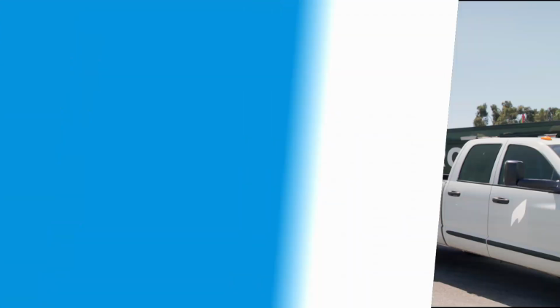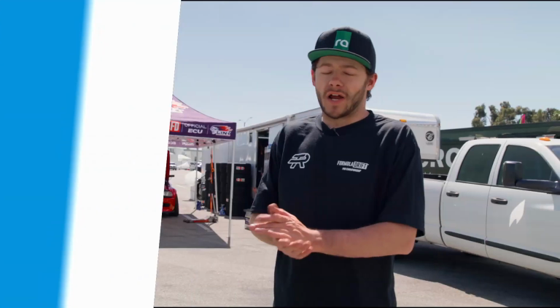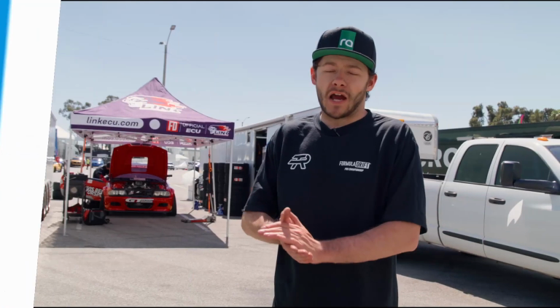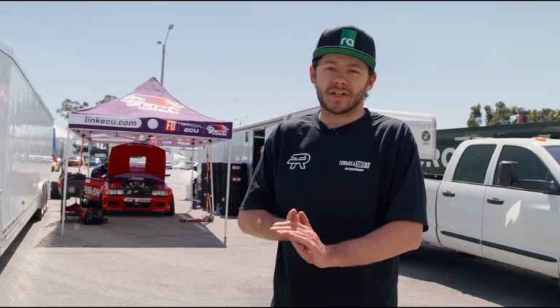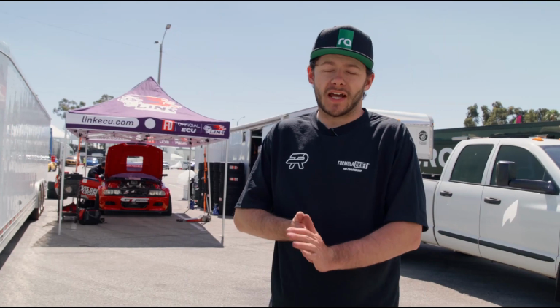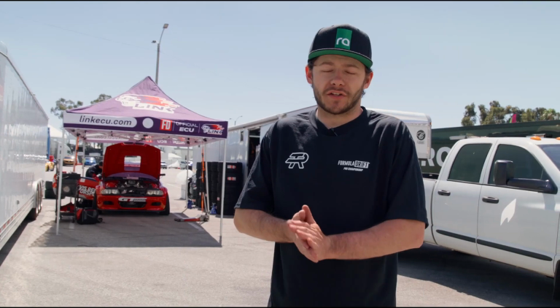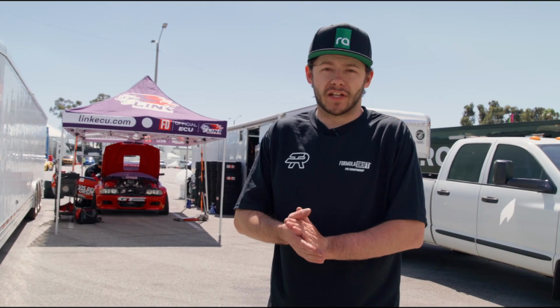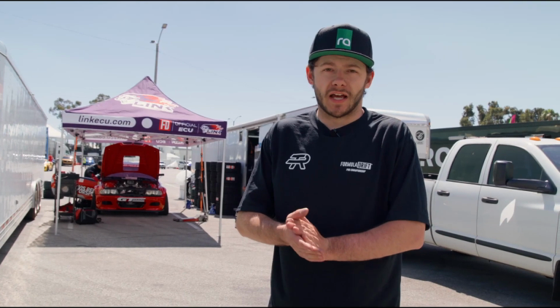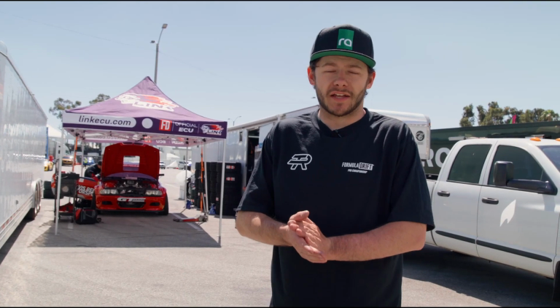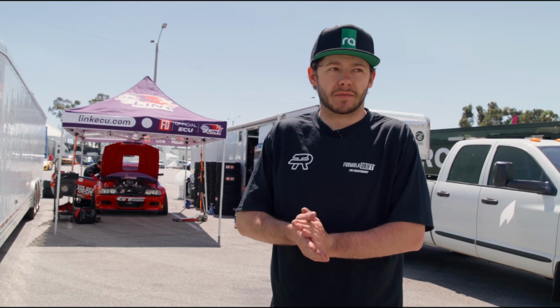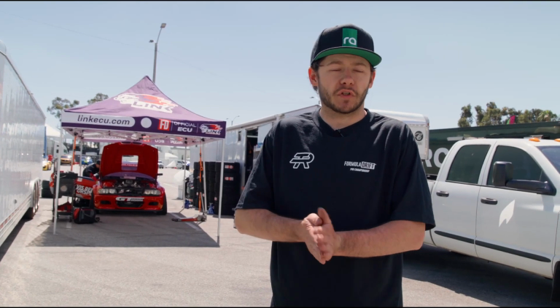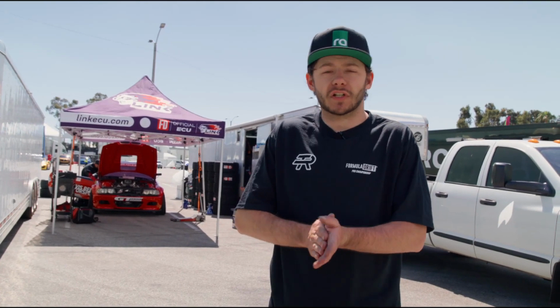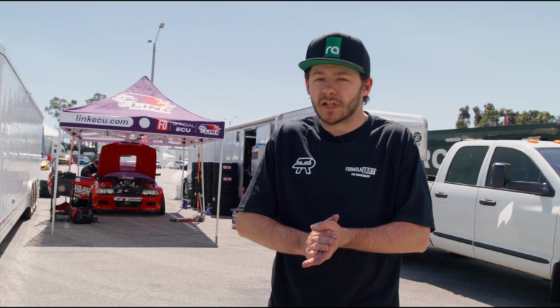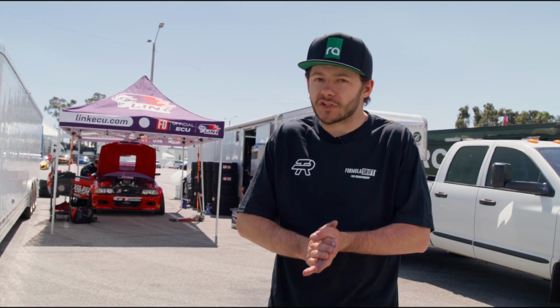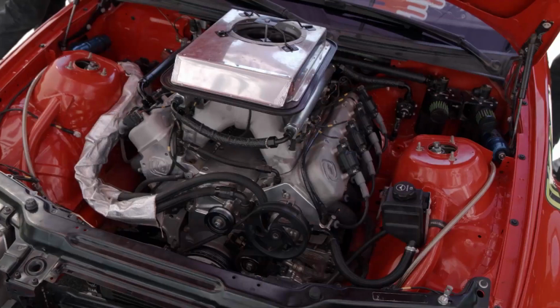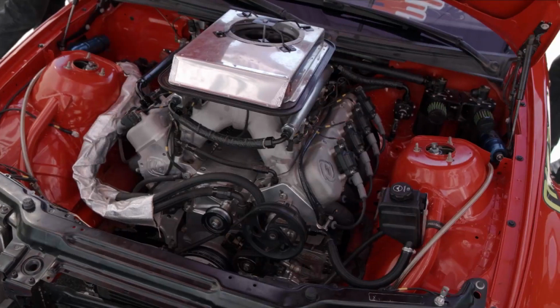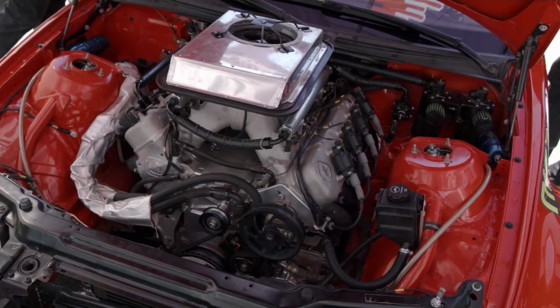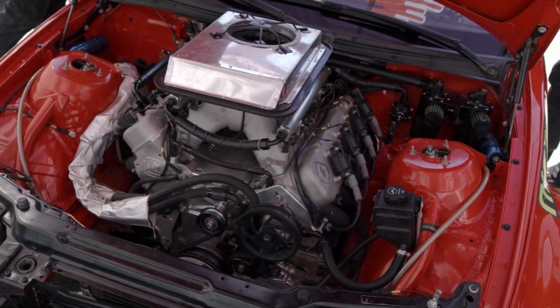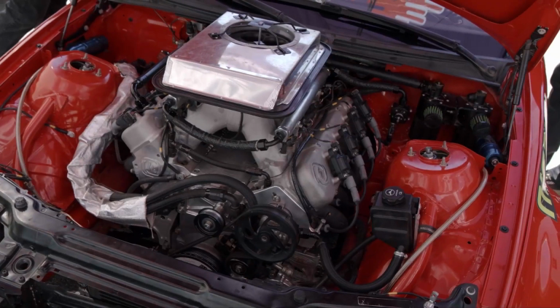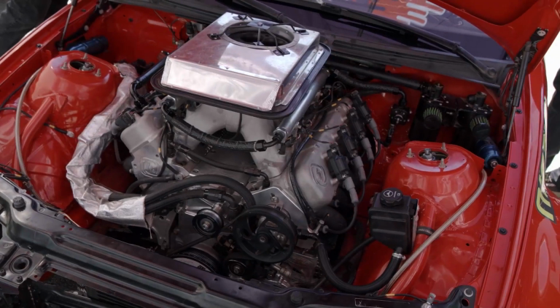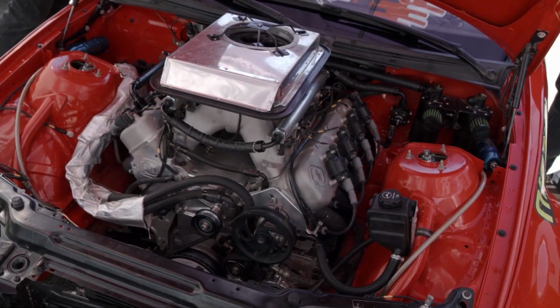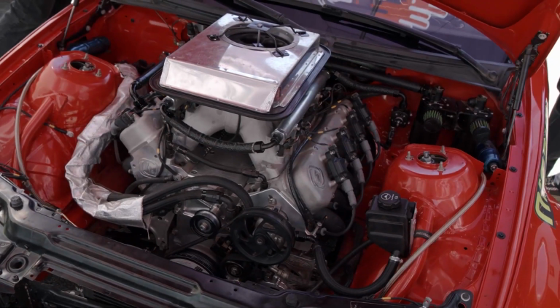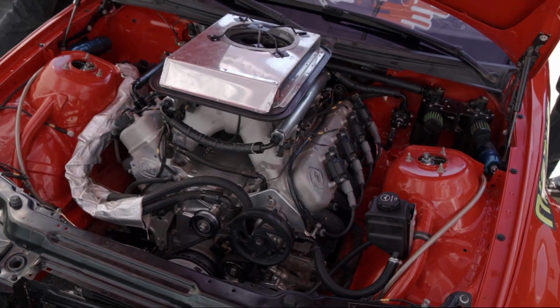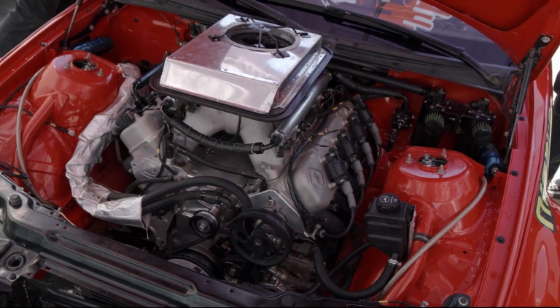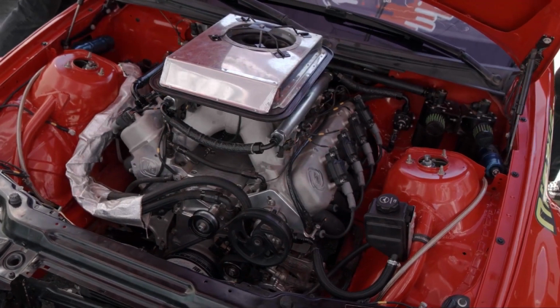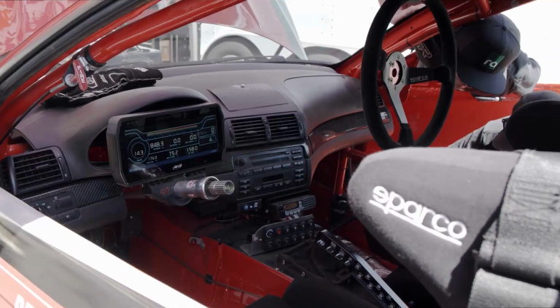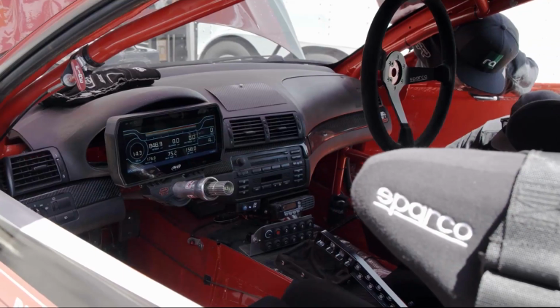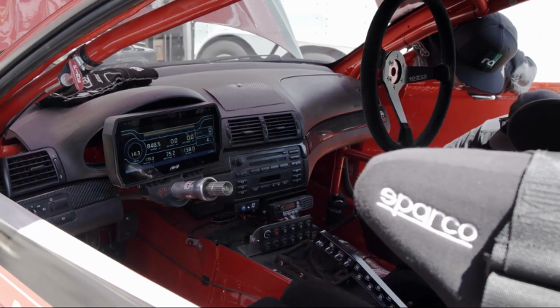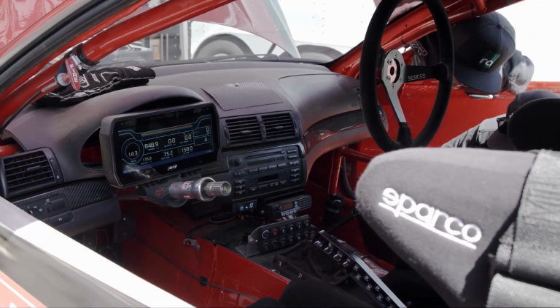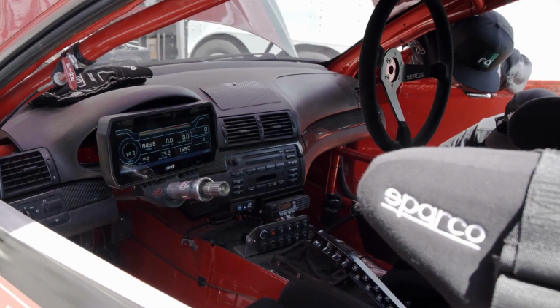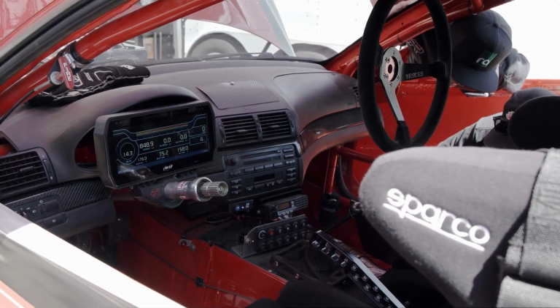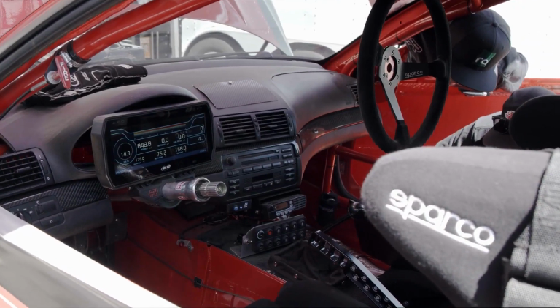Right now we're diagnosing some fuel delivery issues we have, so we're pulling some data off of our Link ECU.